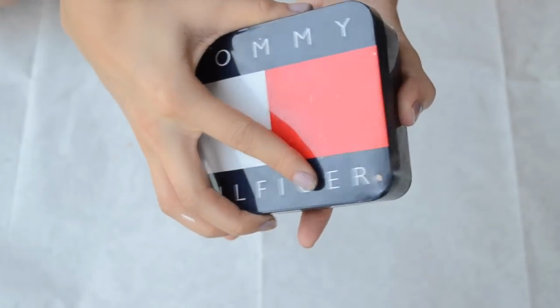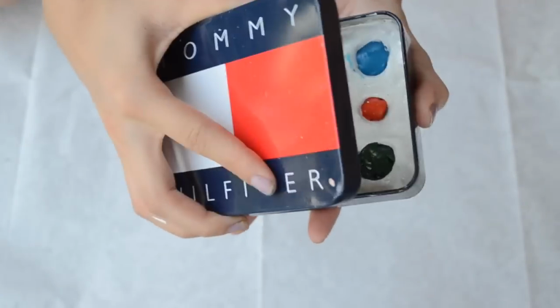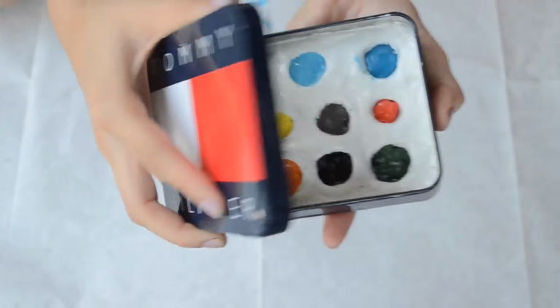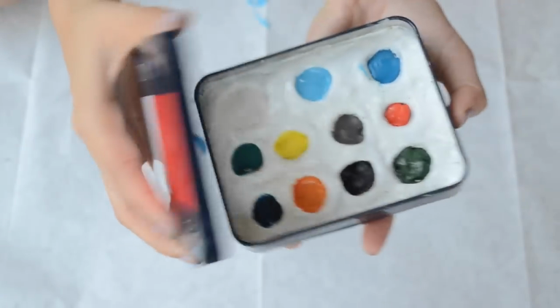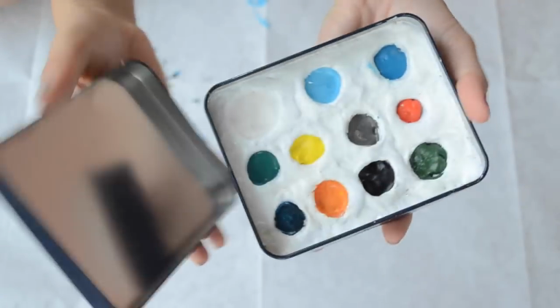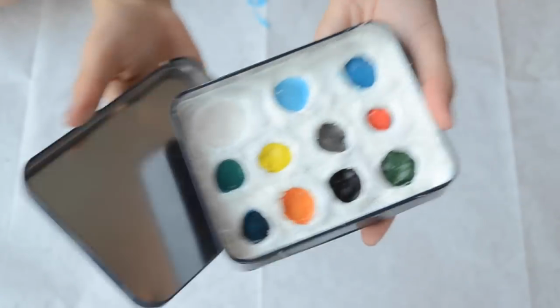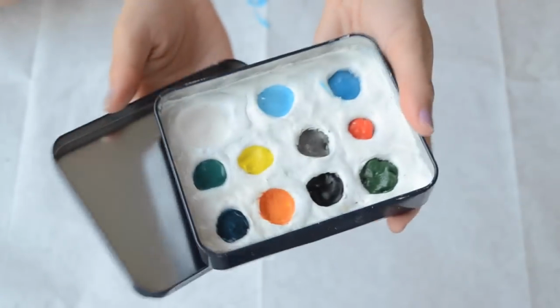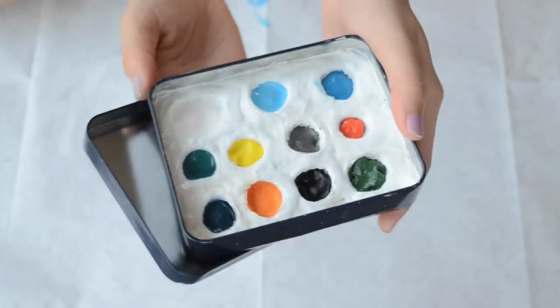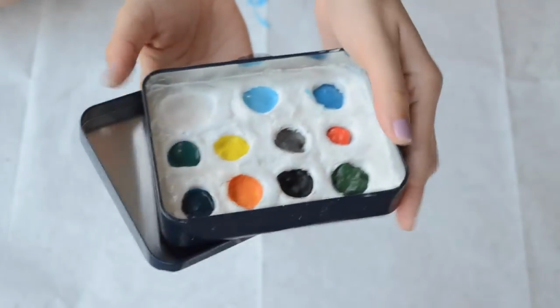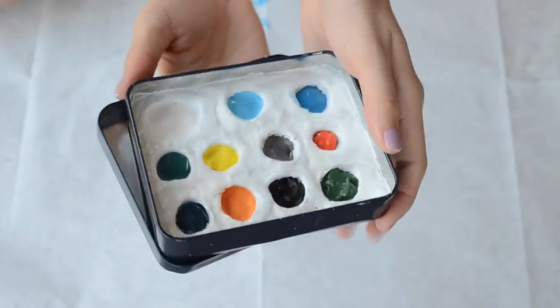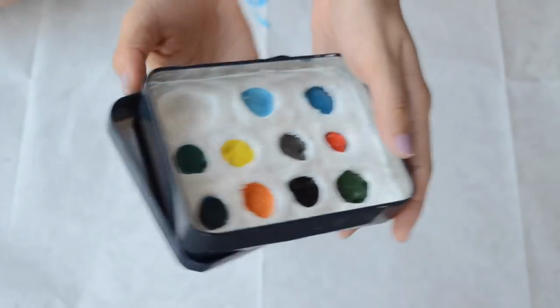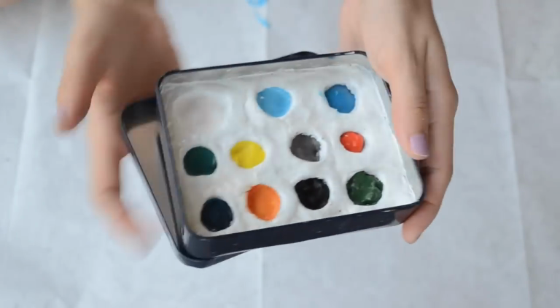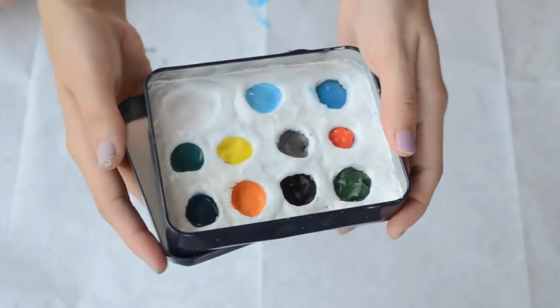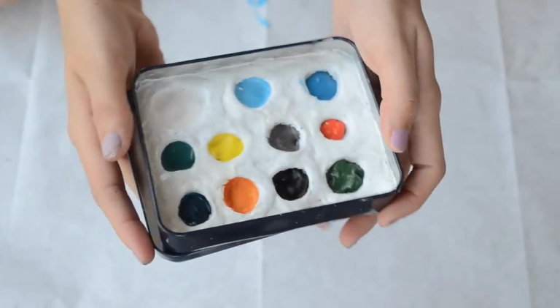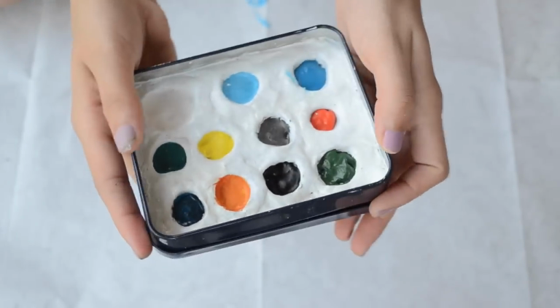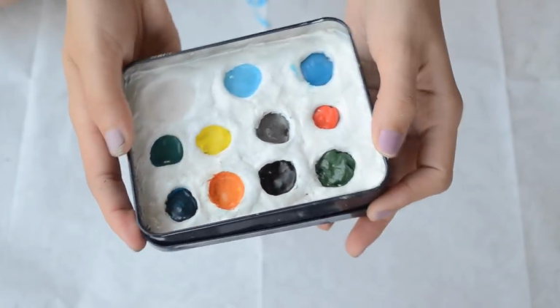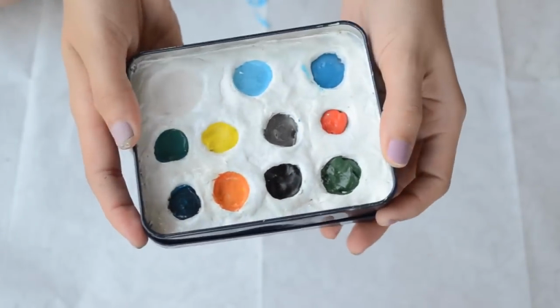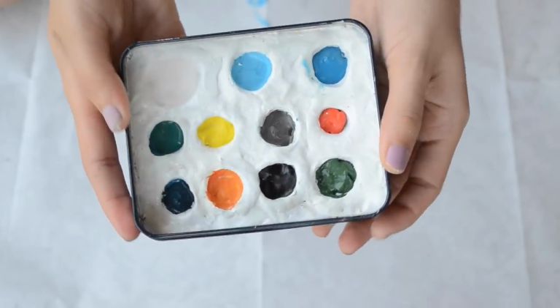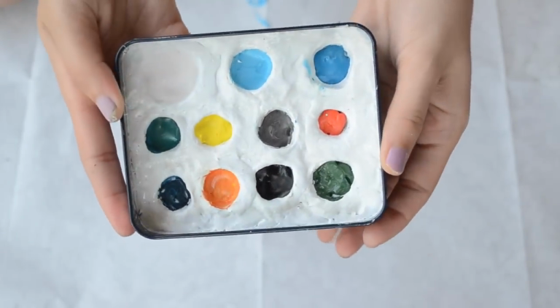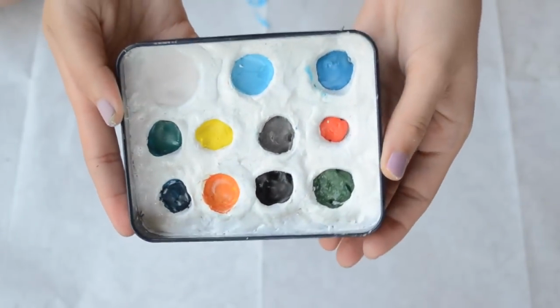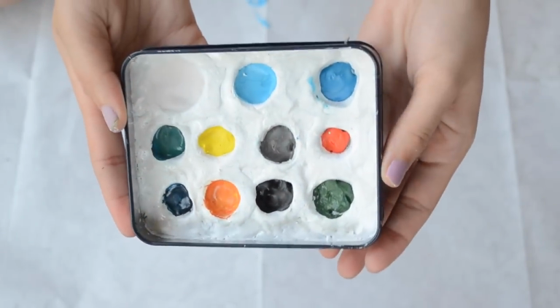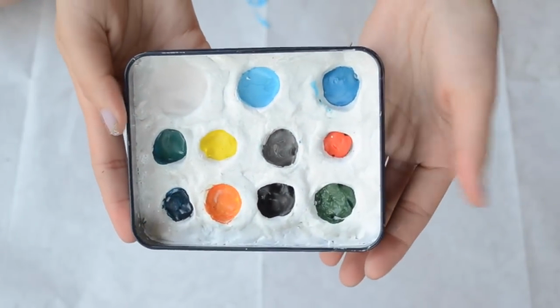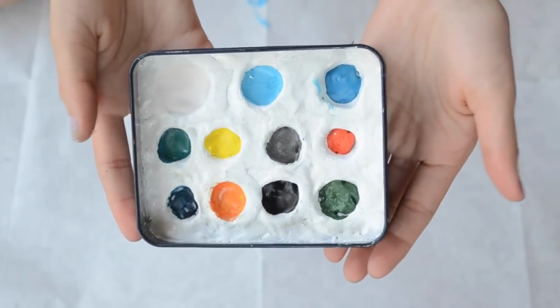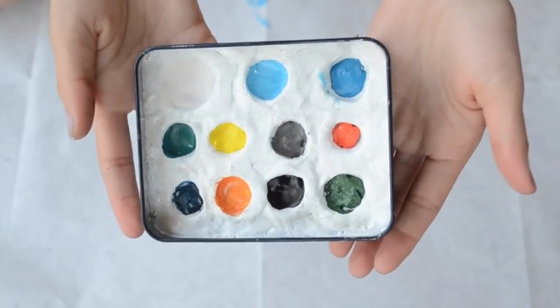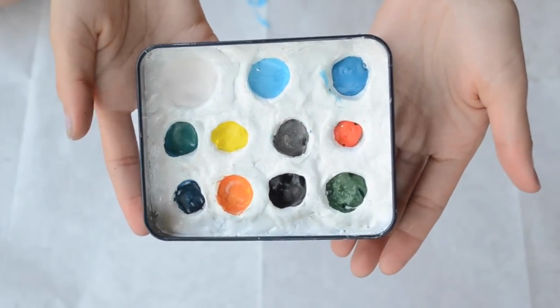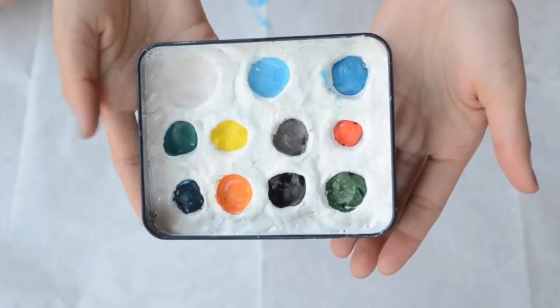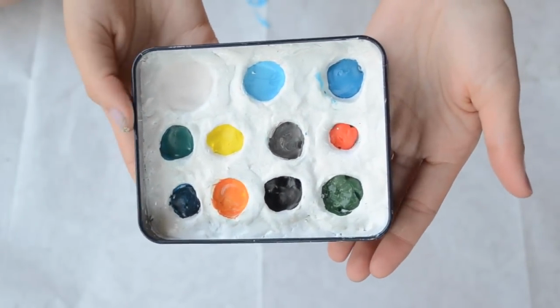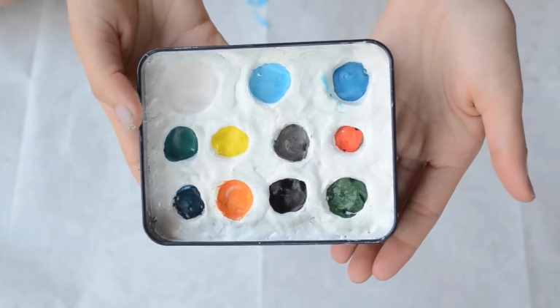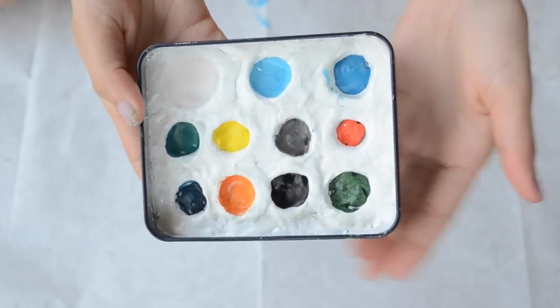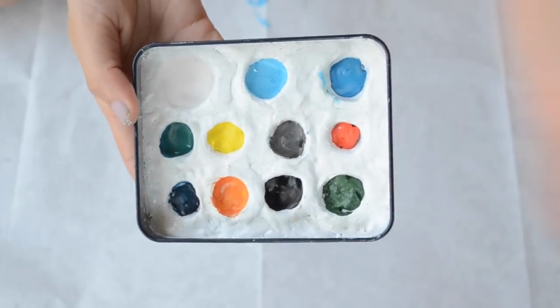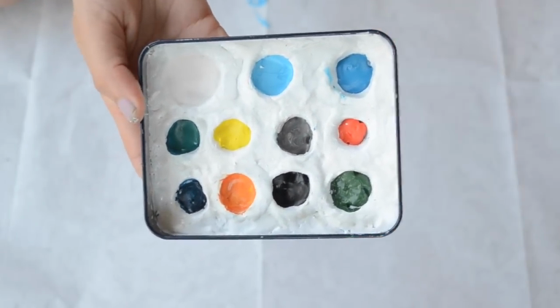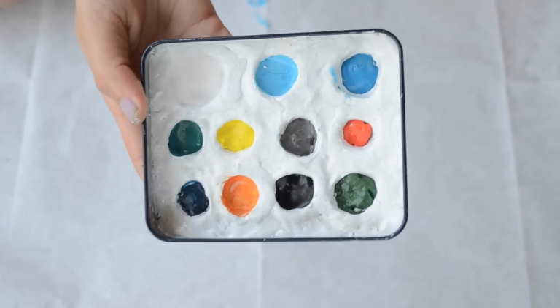Hey guys, so in today's video I'm going to show you guys how I make this little watercolor travel kit. Let's get started.